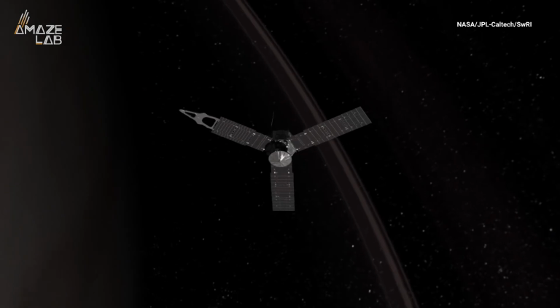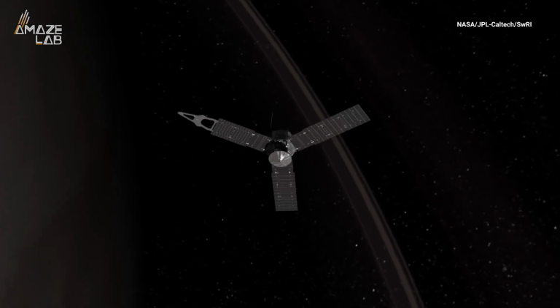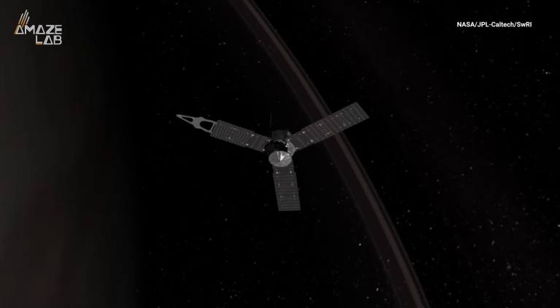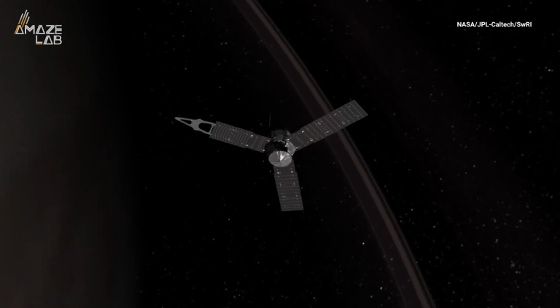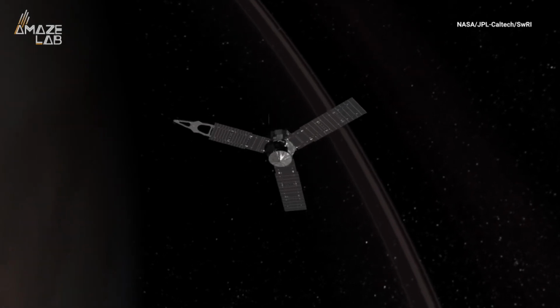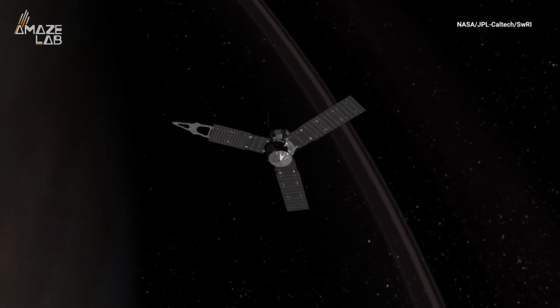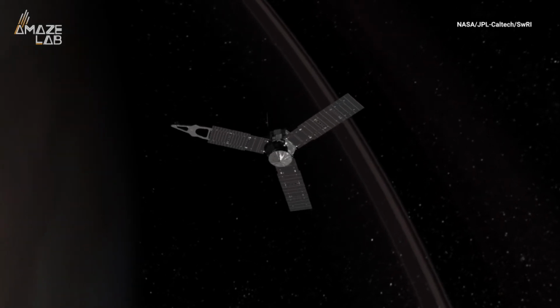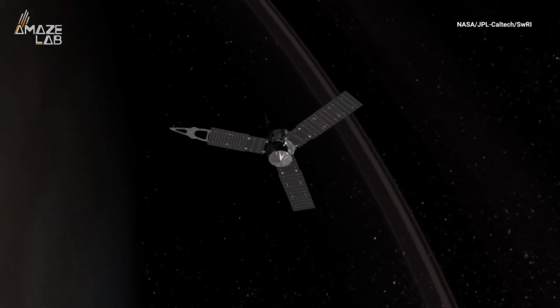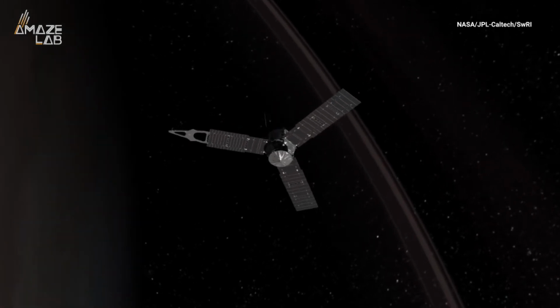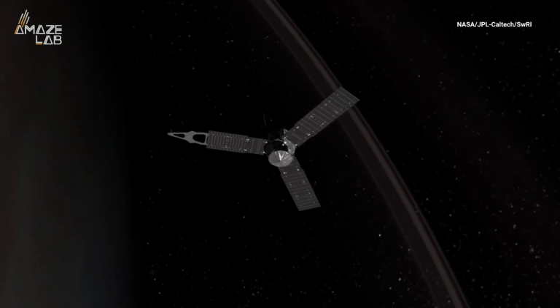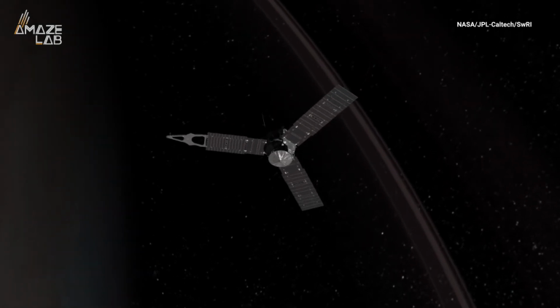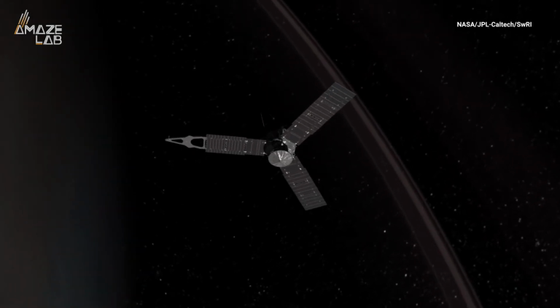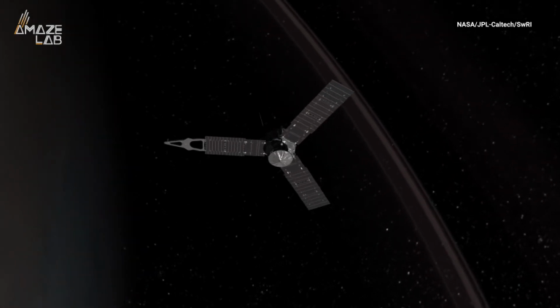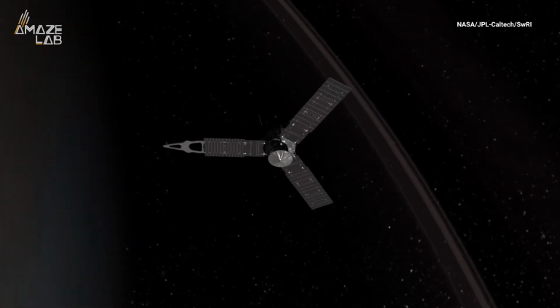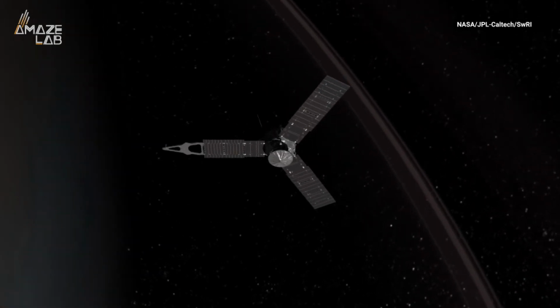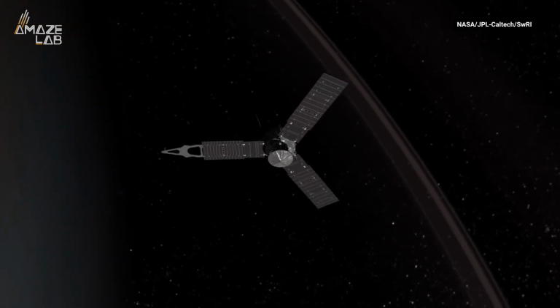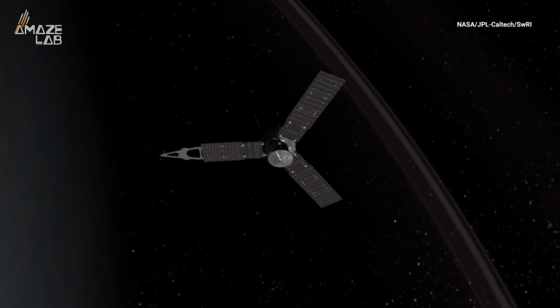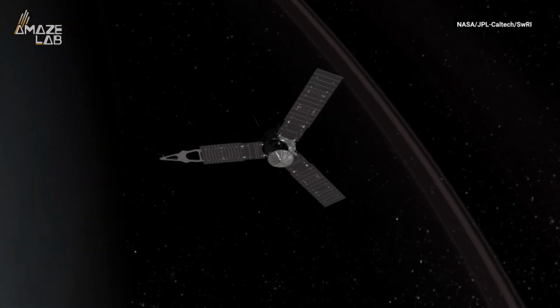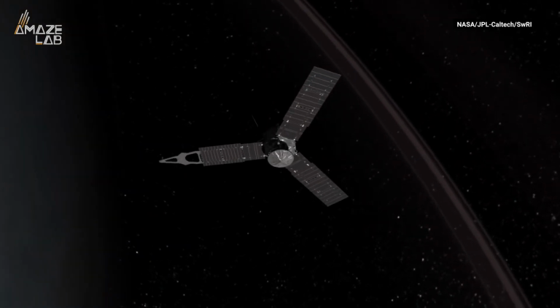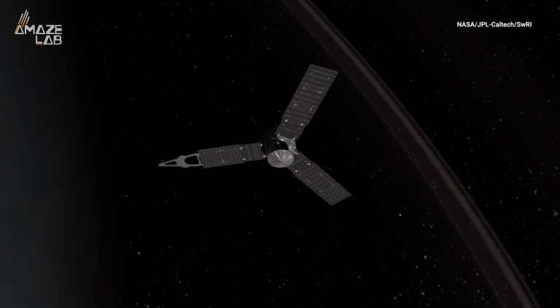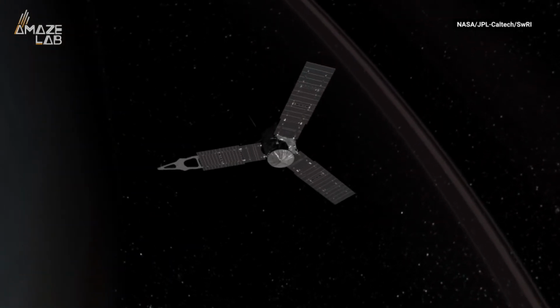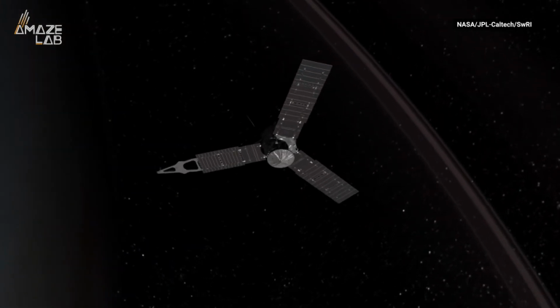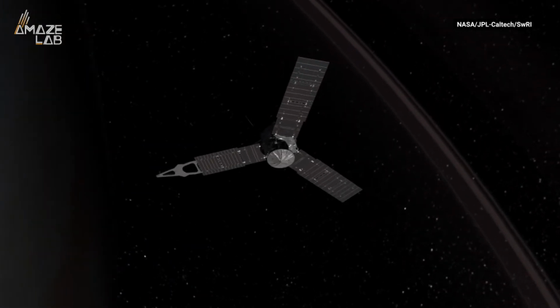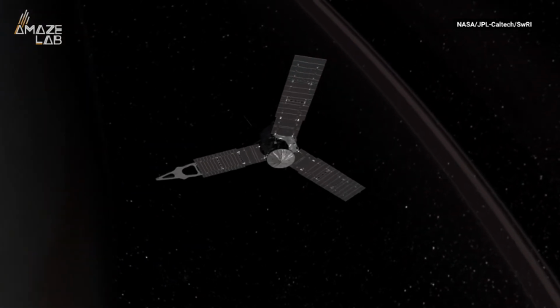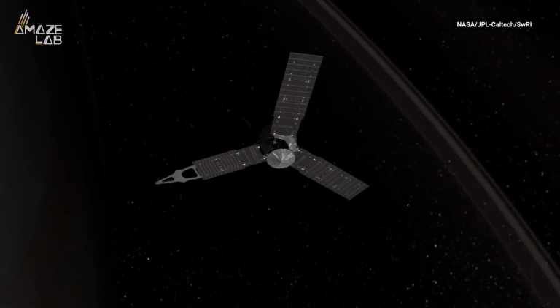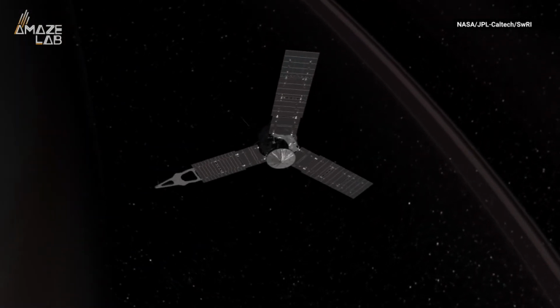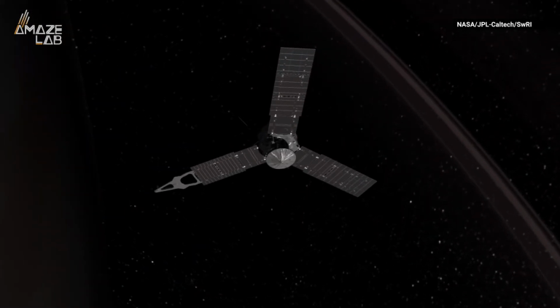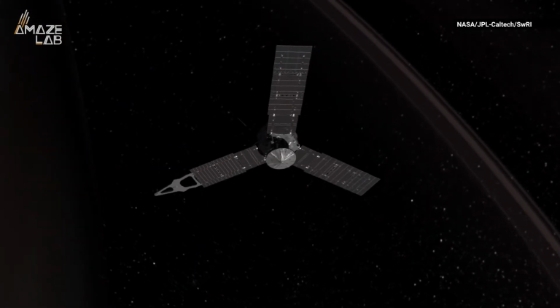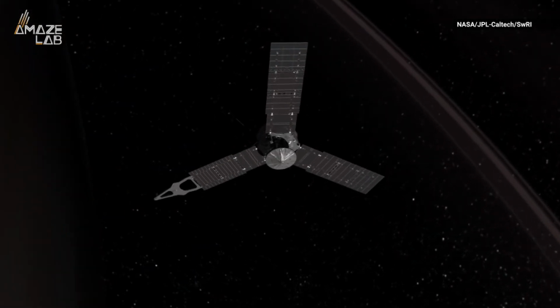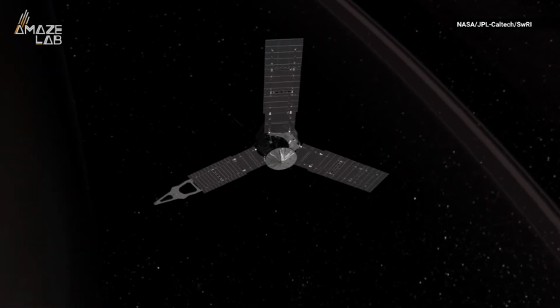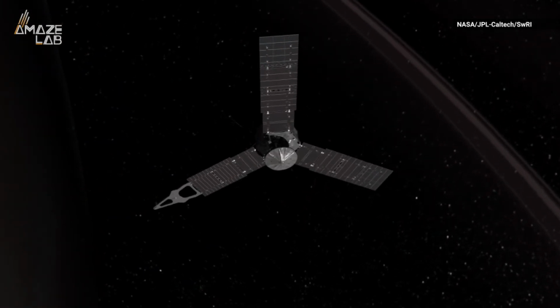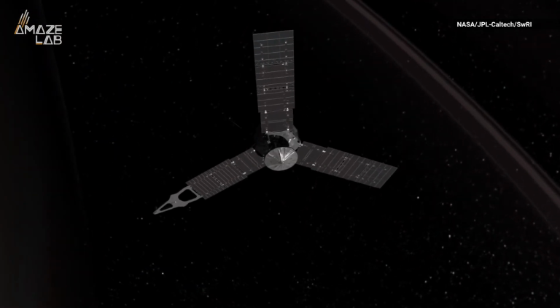Juno orbits Jupiter every 53 days and is set to complete a map of the planet in July of 2021.